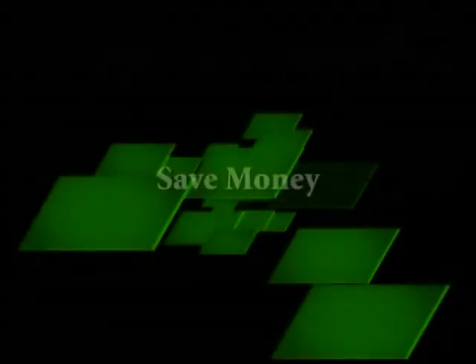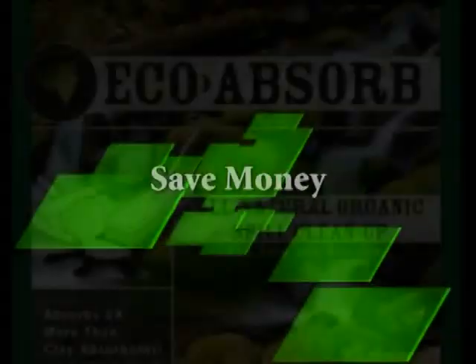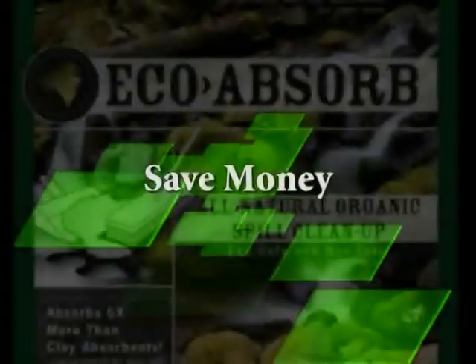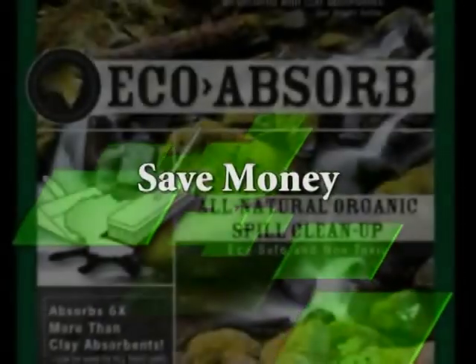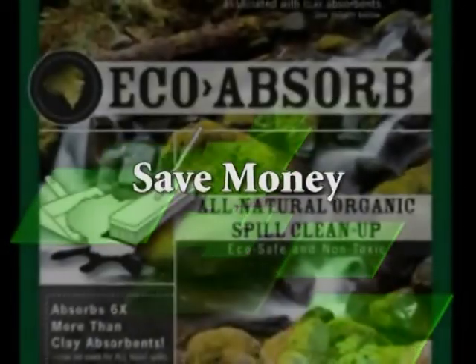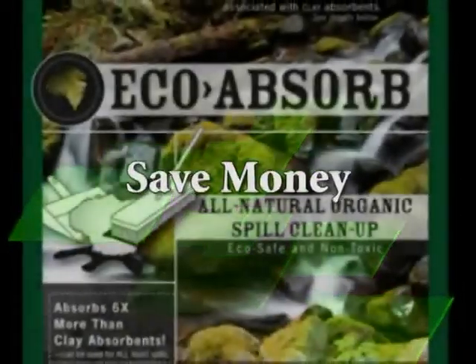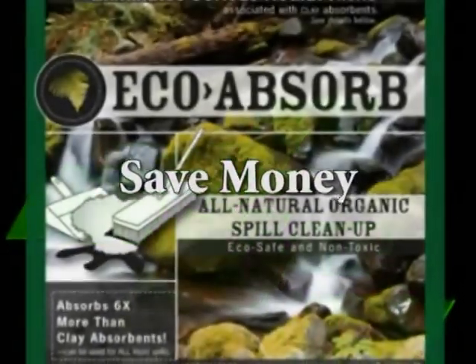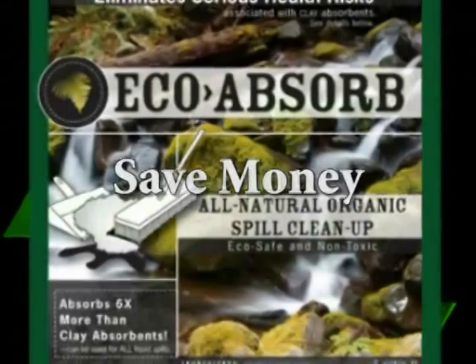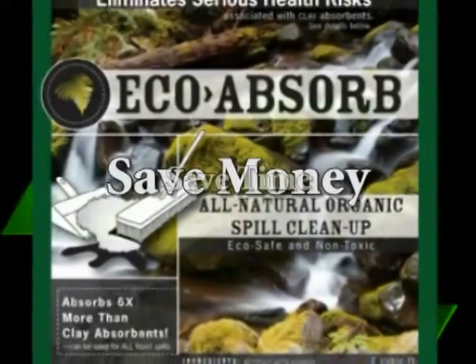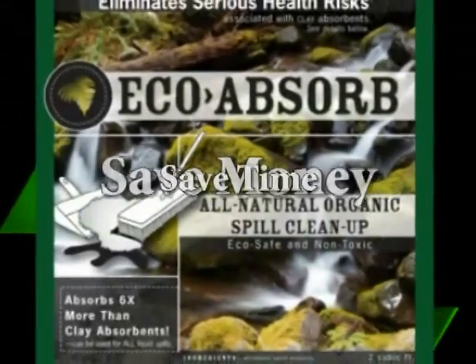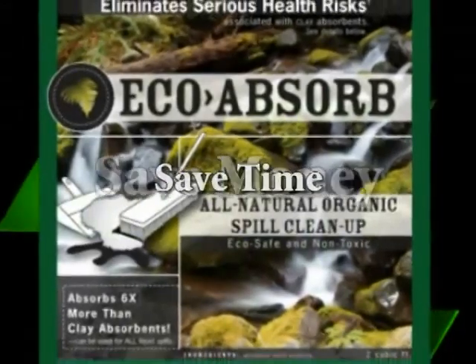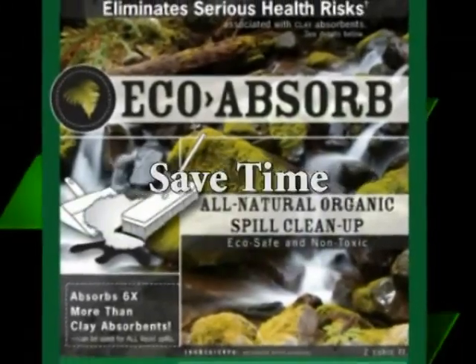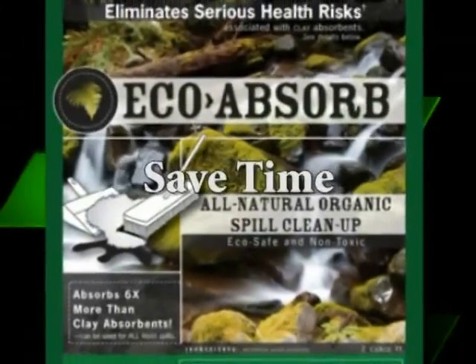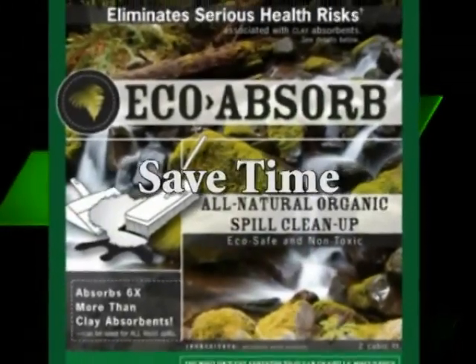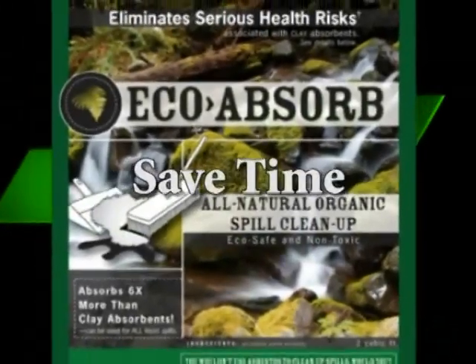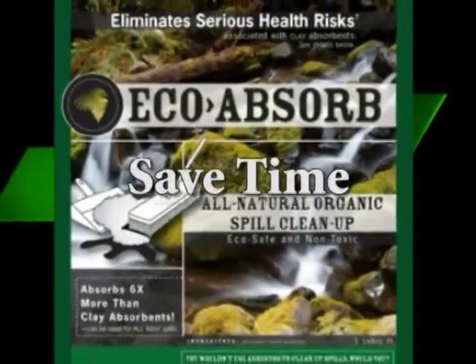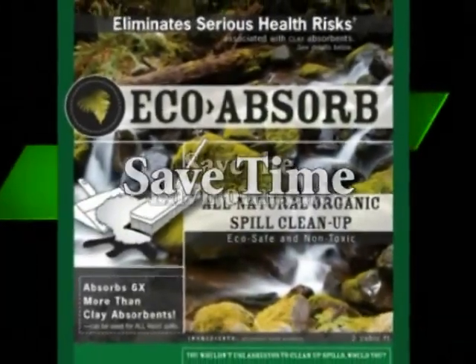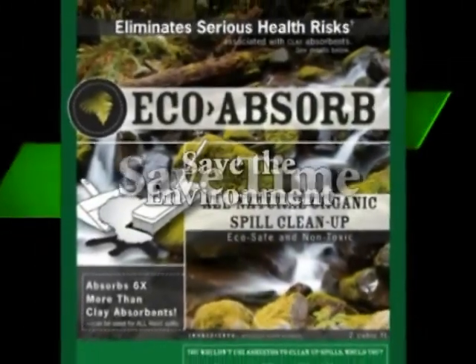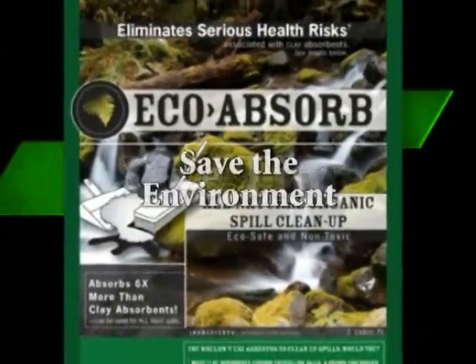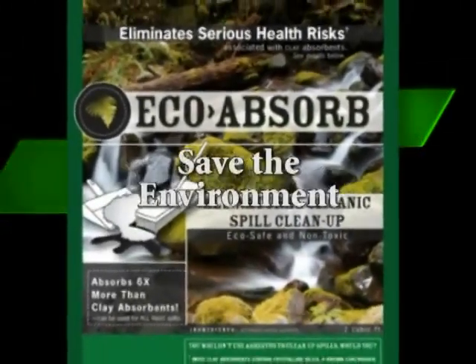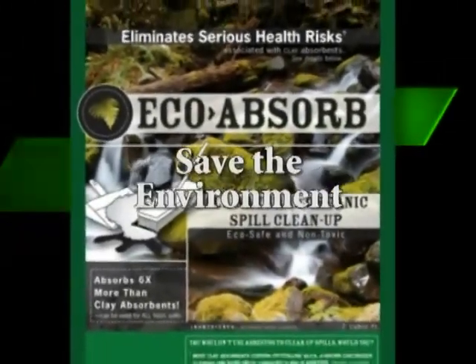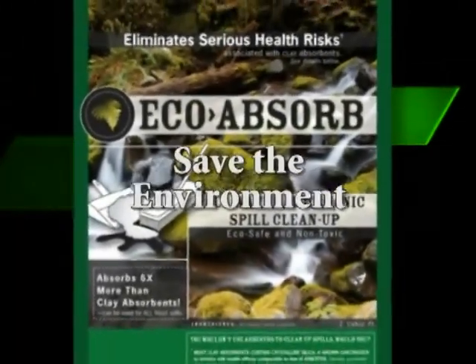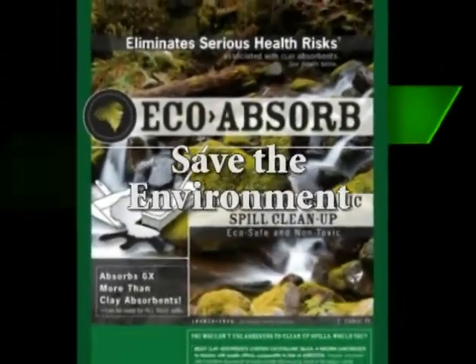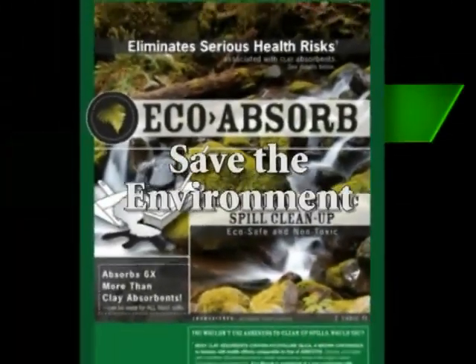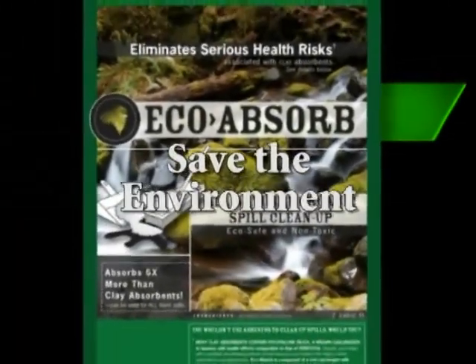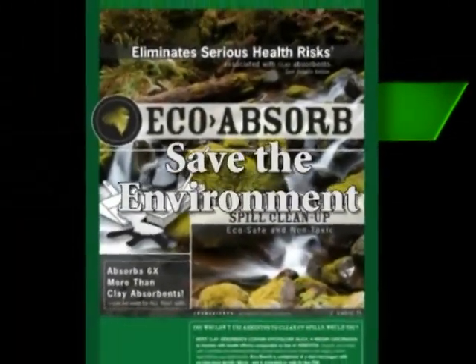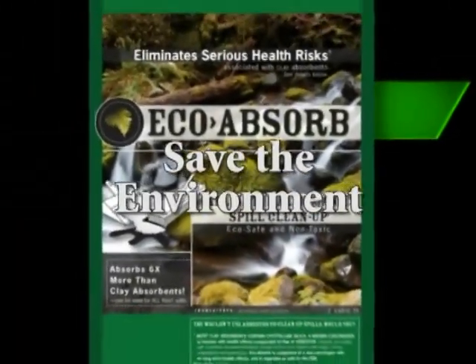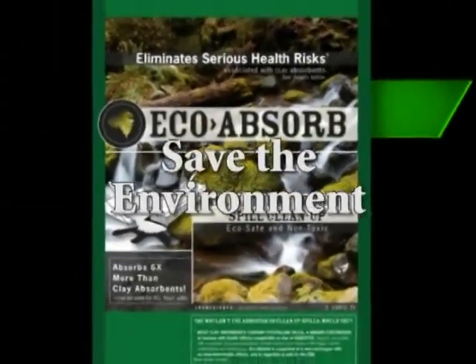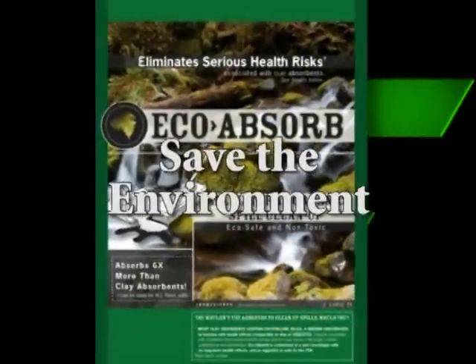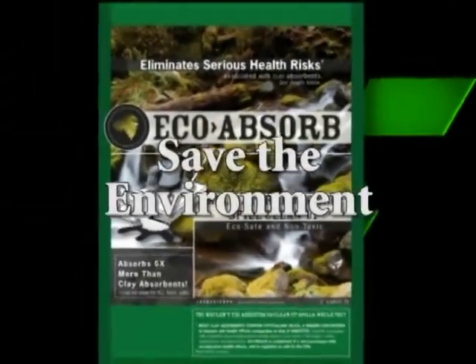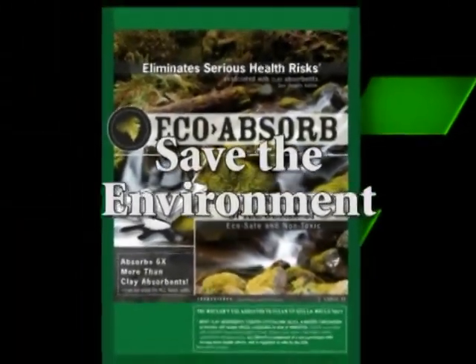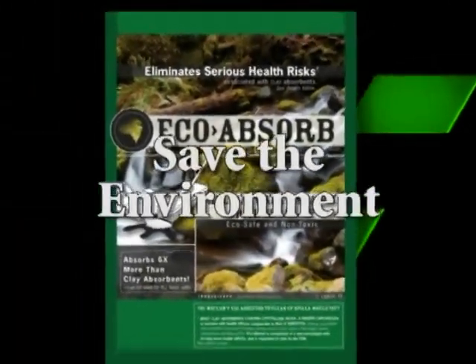Save money. Save time. Save the environment with Ecoabsorb.